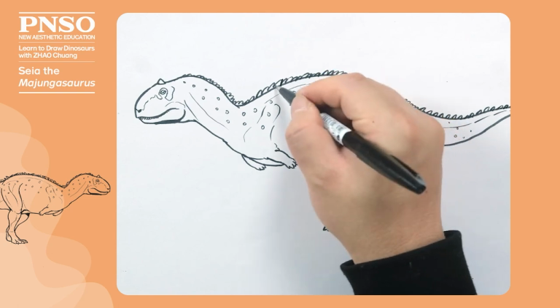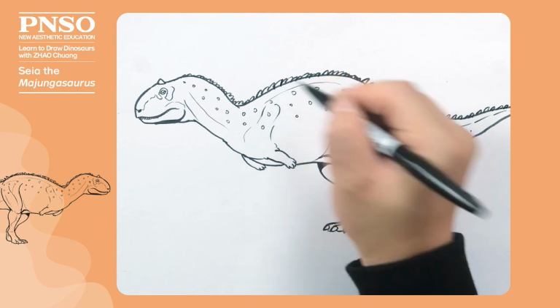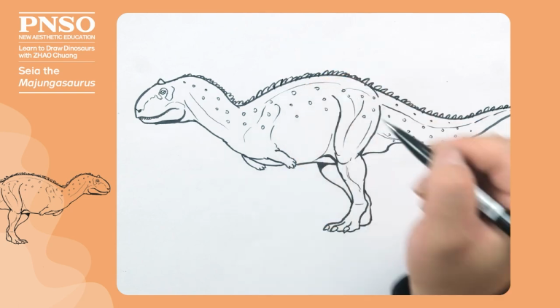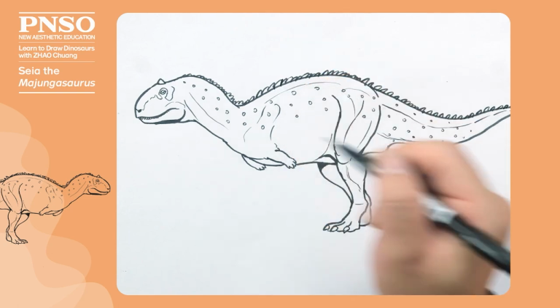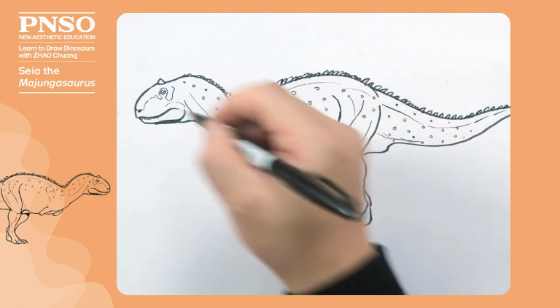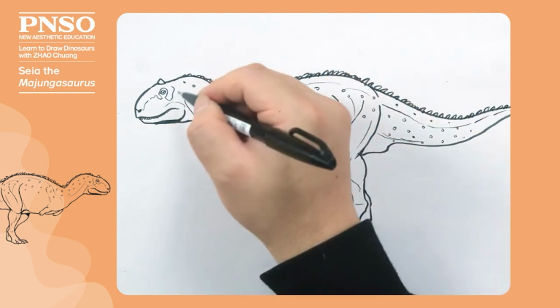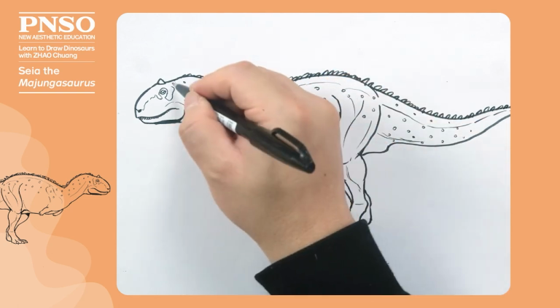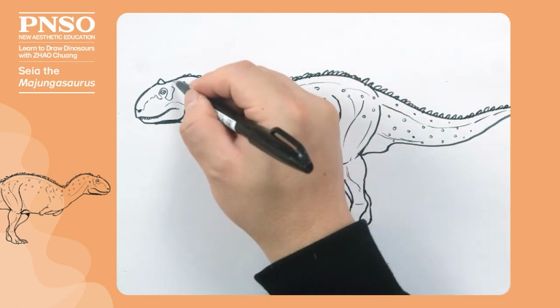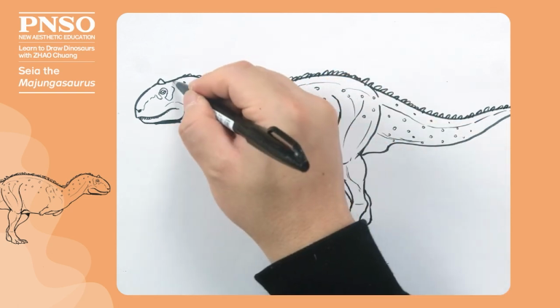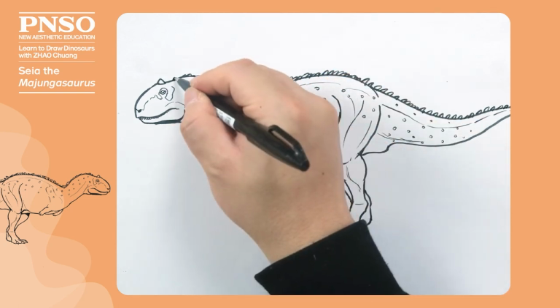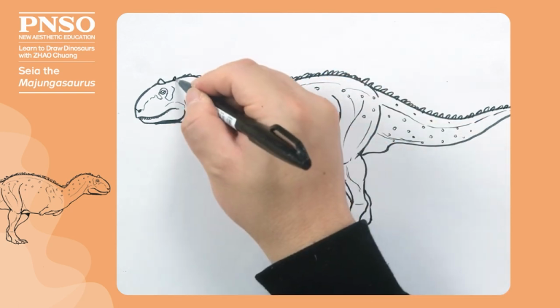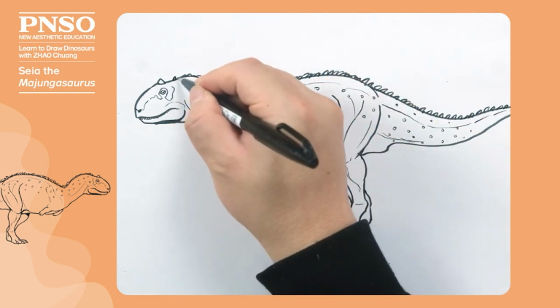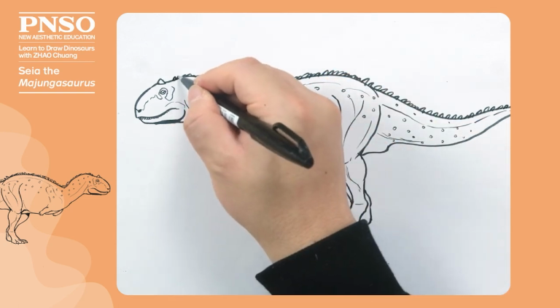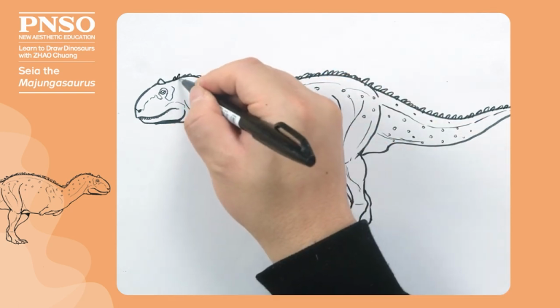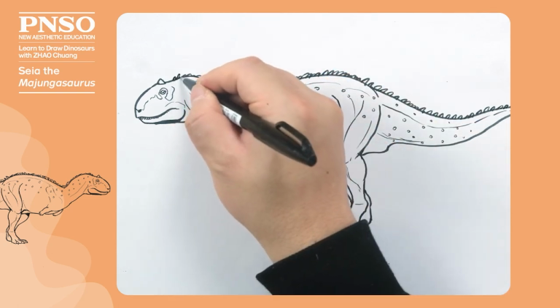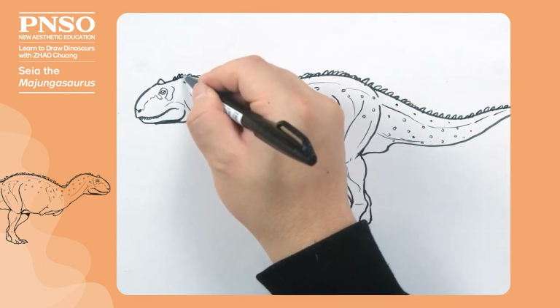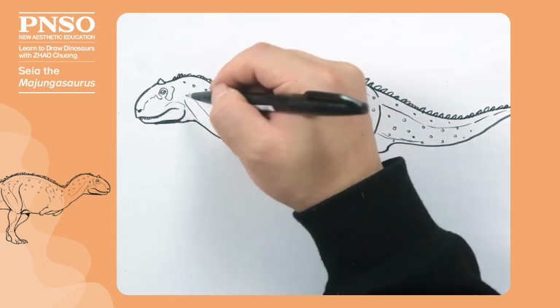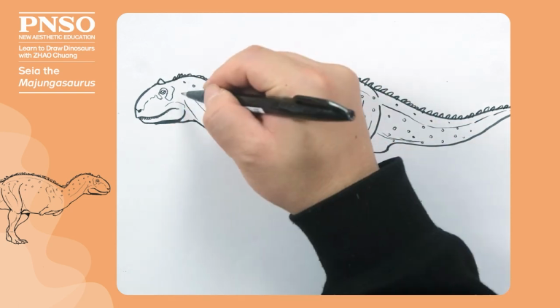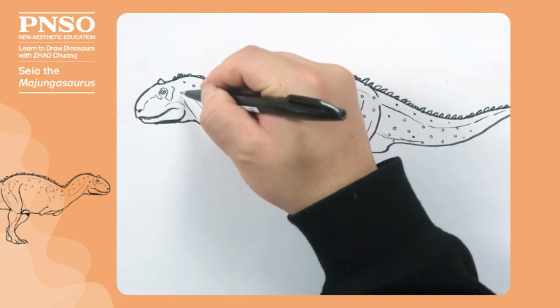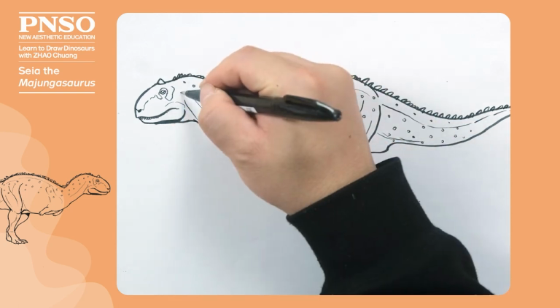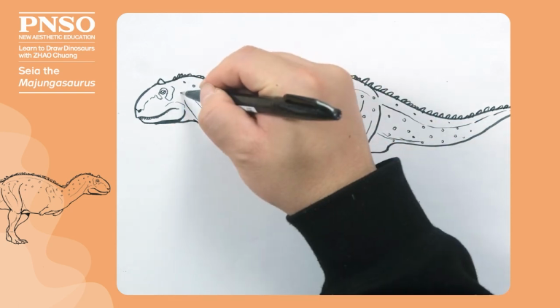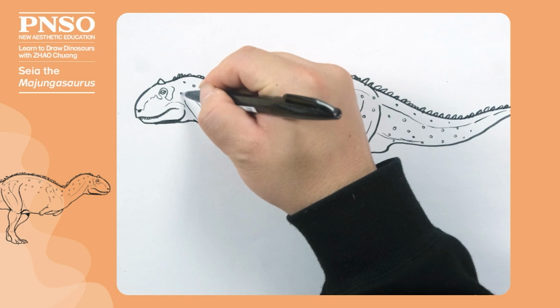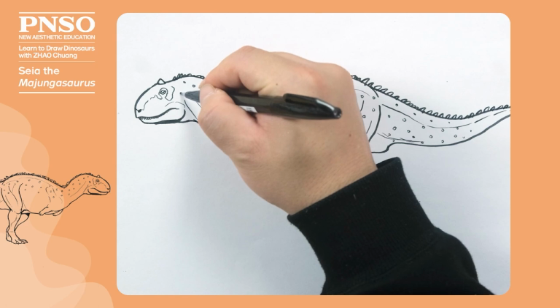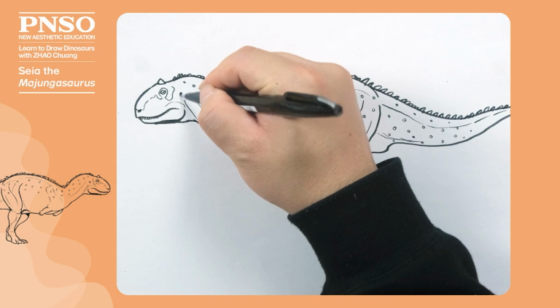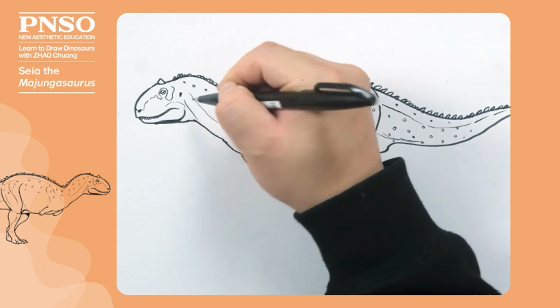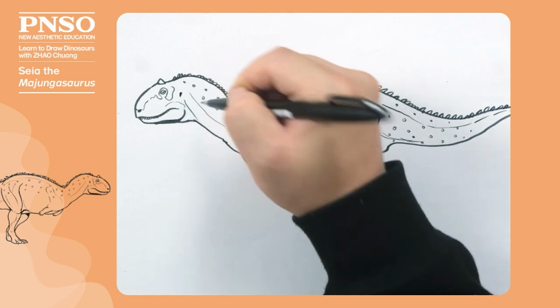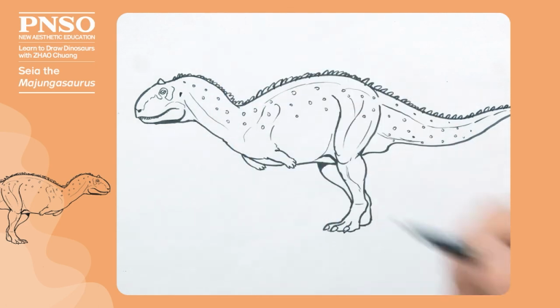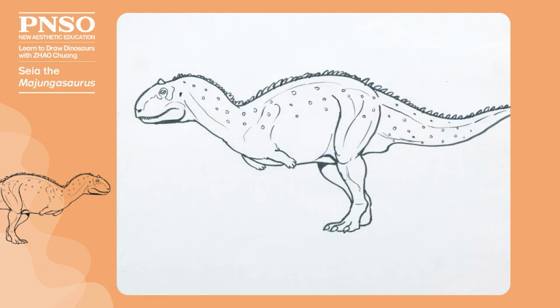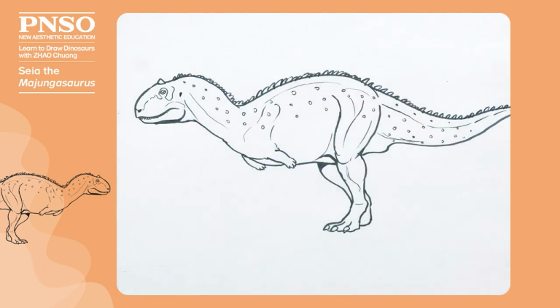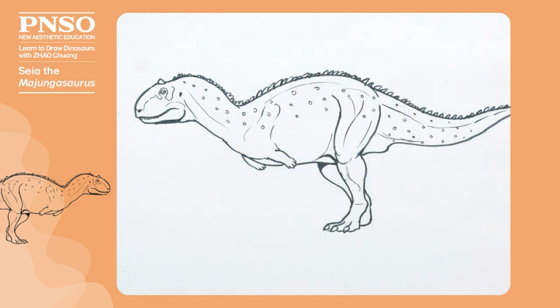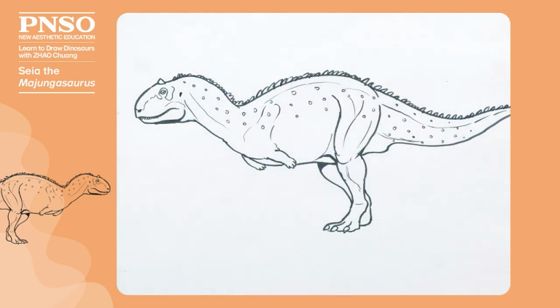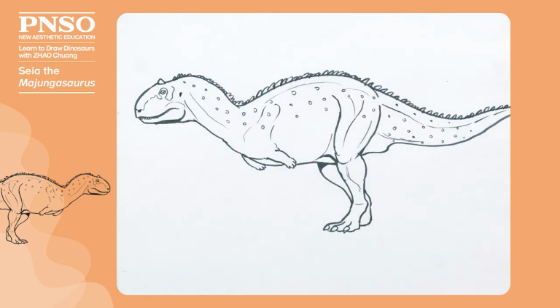Then draw the ears. Good, like this, we are done with this Majungasaurus.